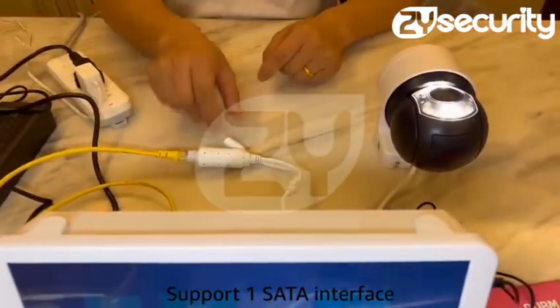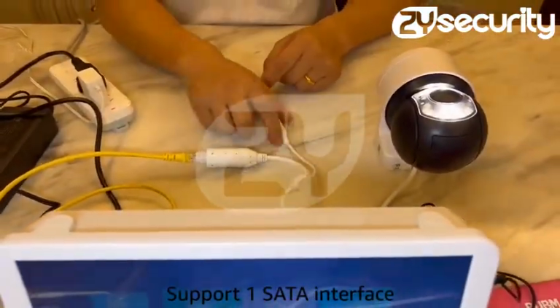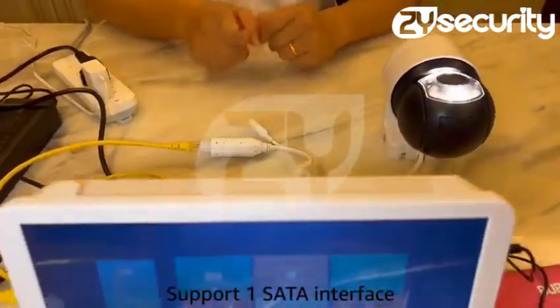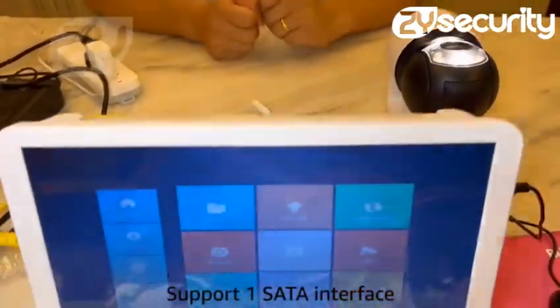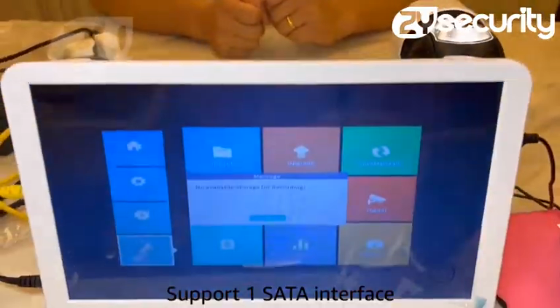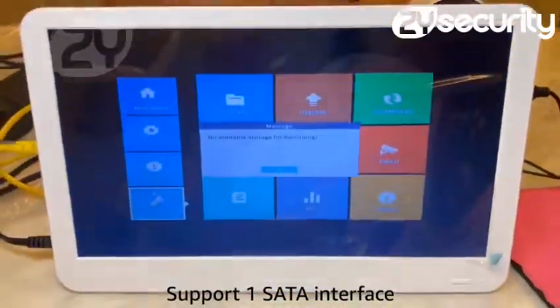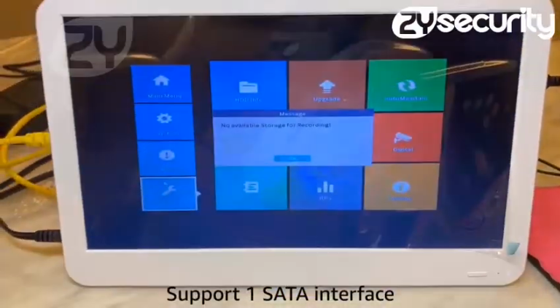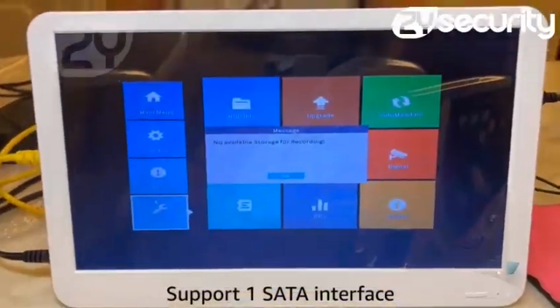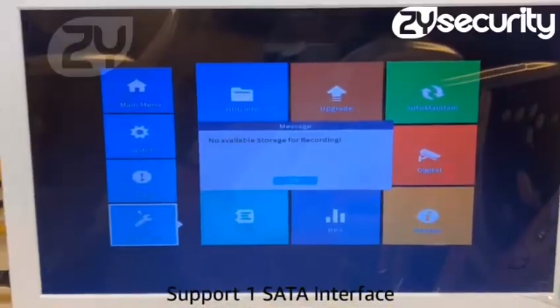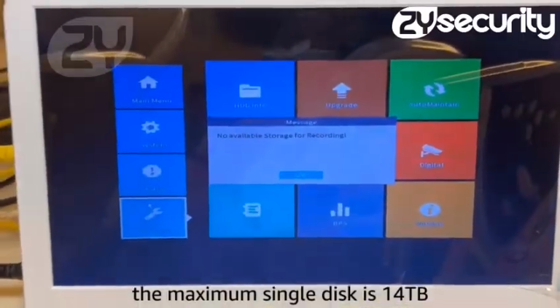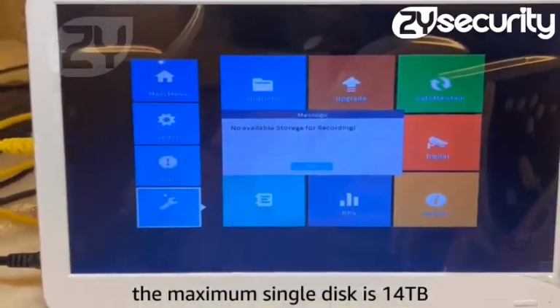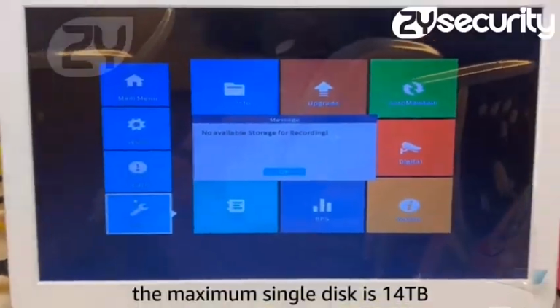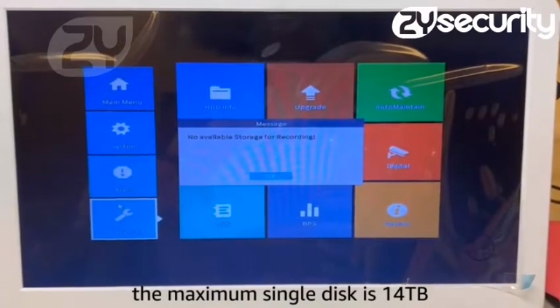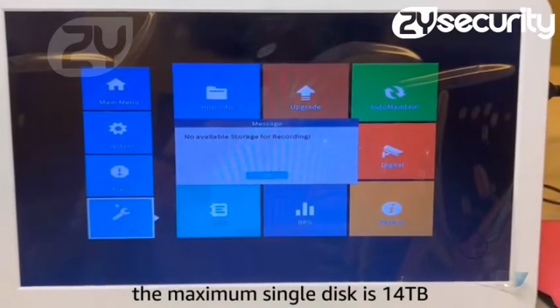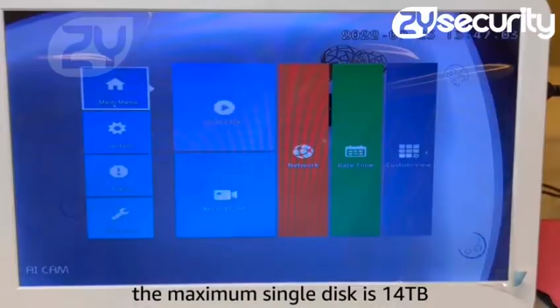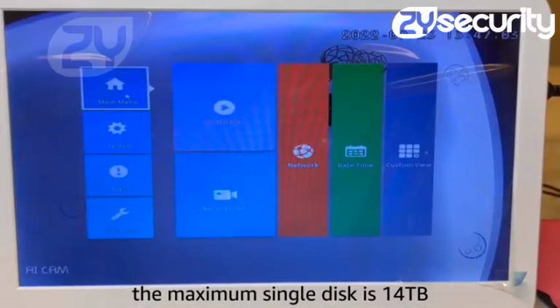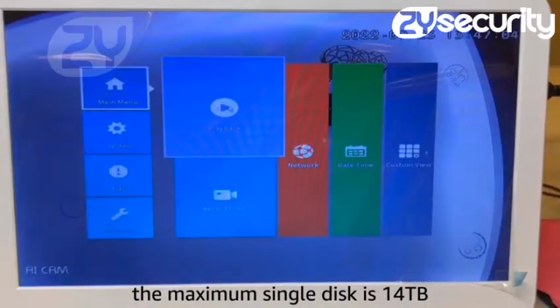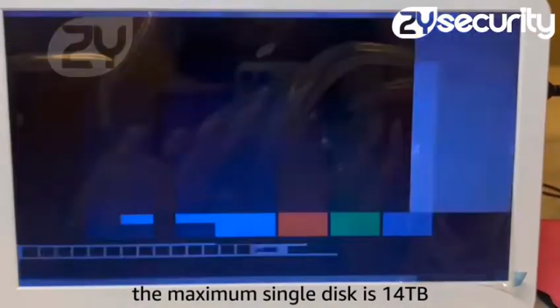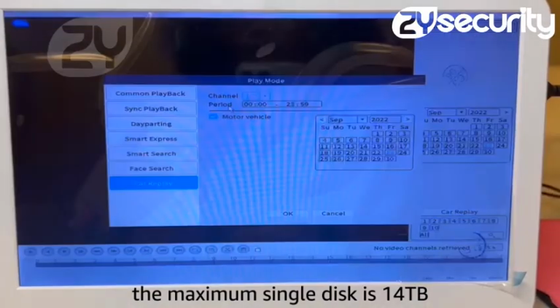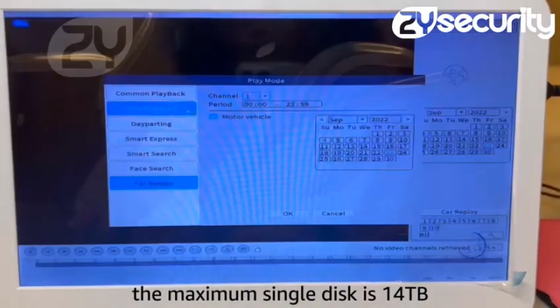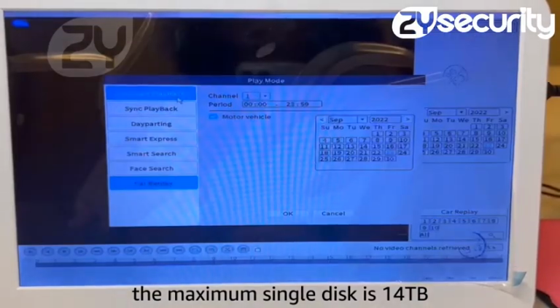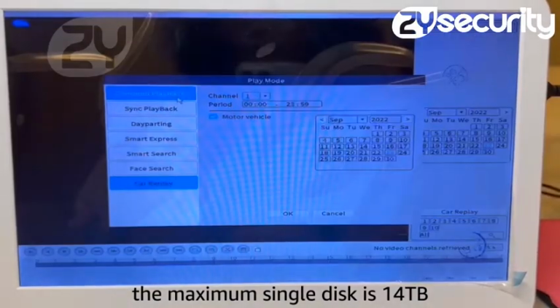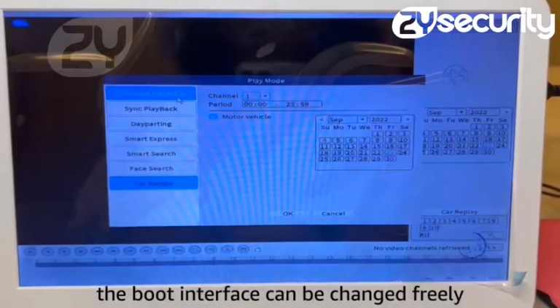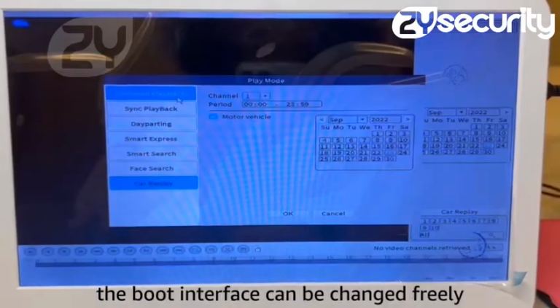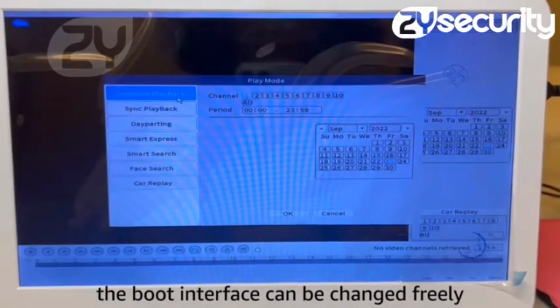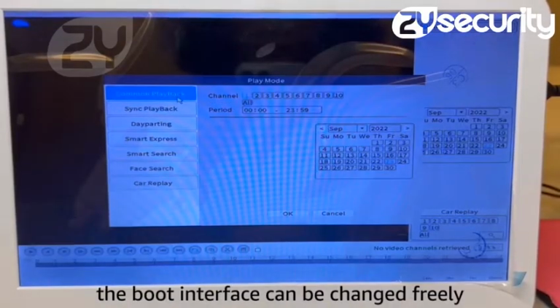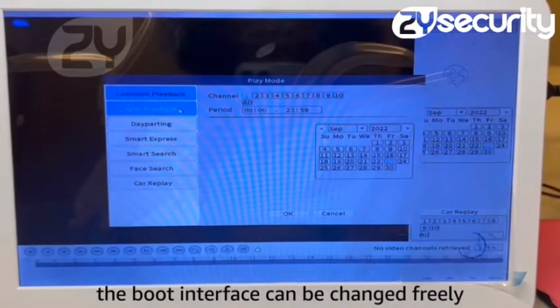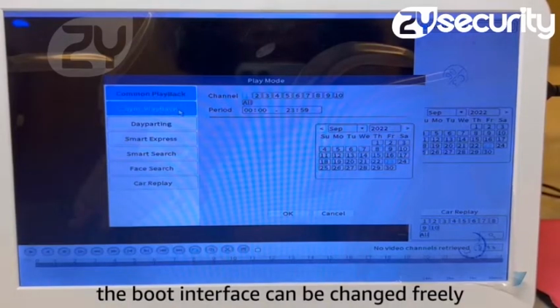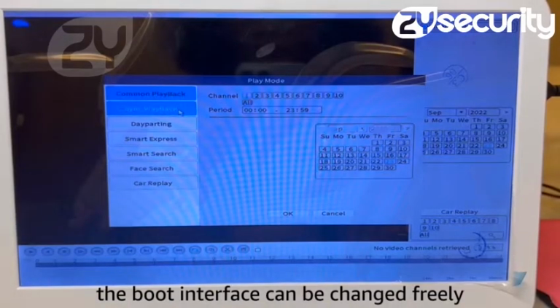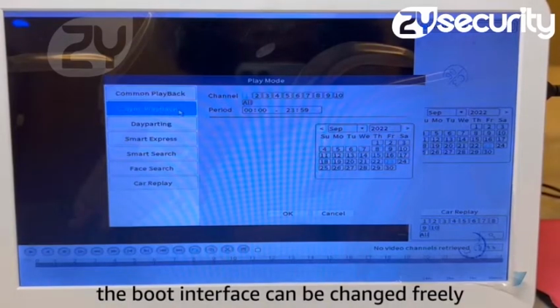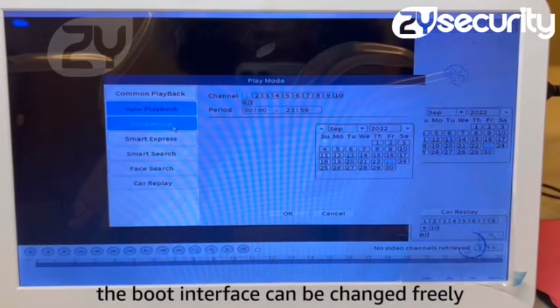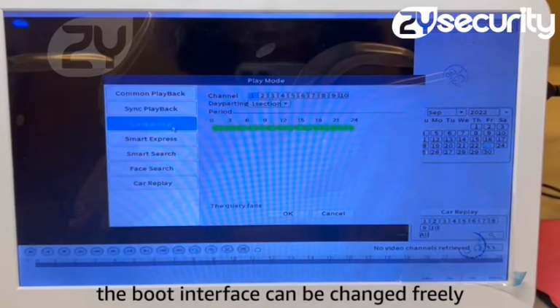Support one SATA interface; the maximum single disk is 14 terabytes. The boot interface can be changed freely.